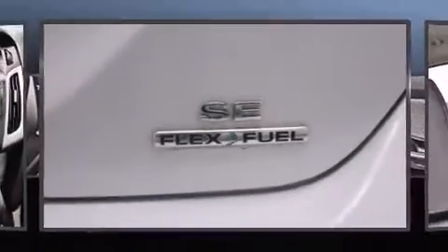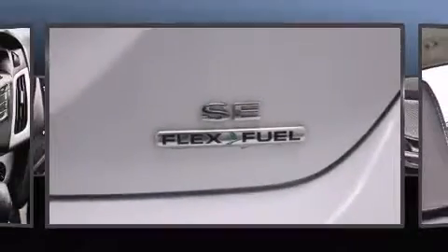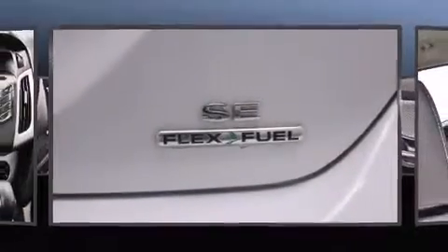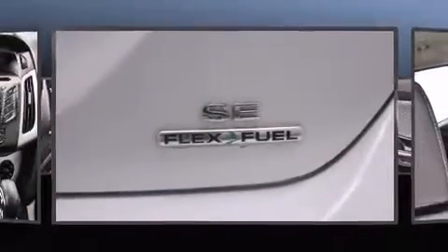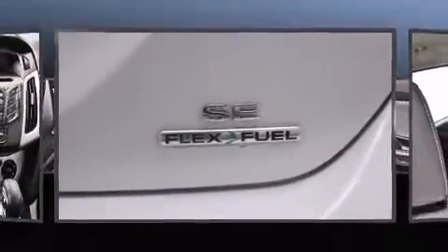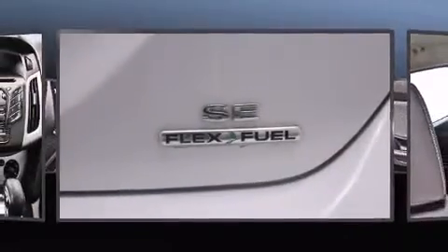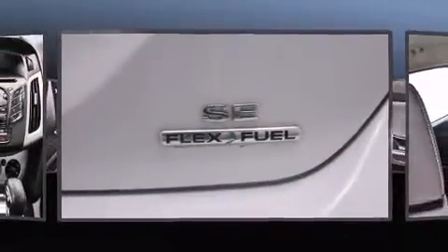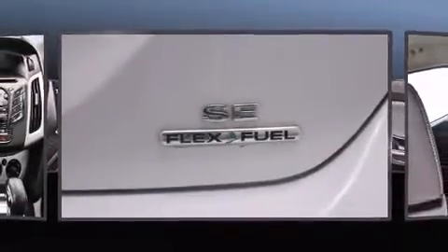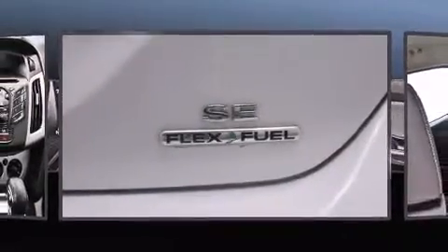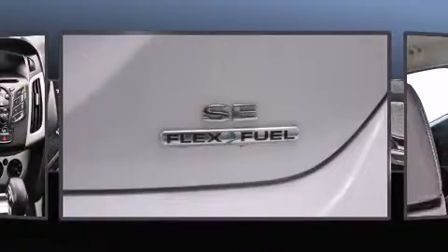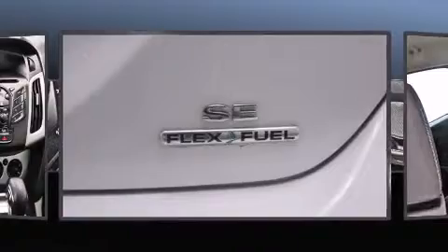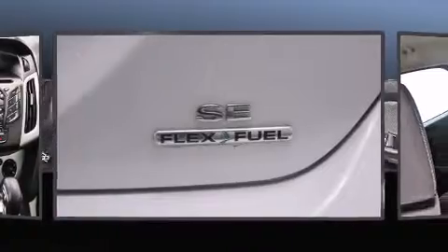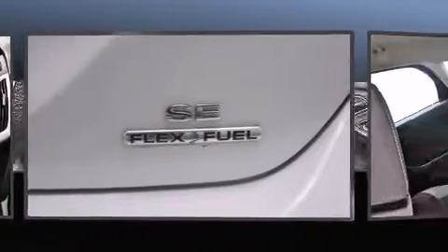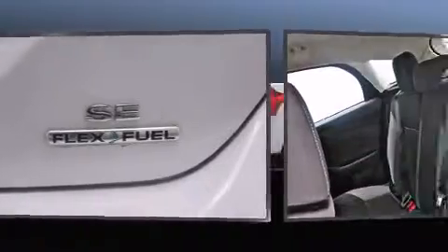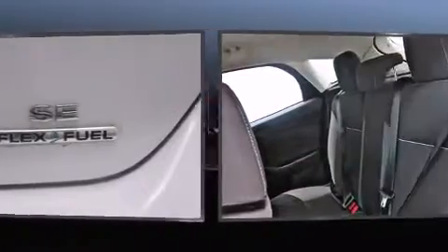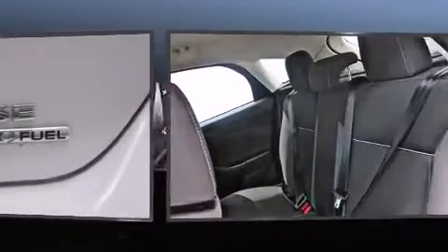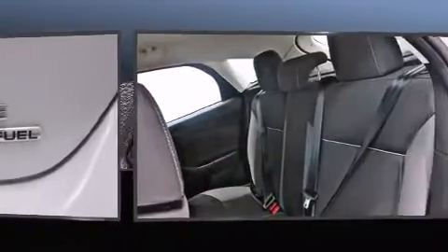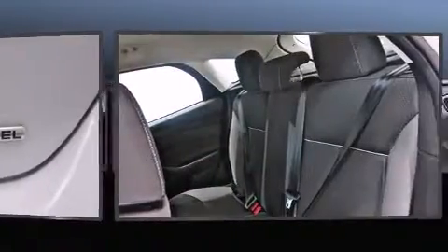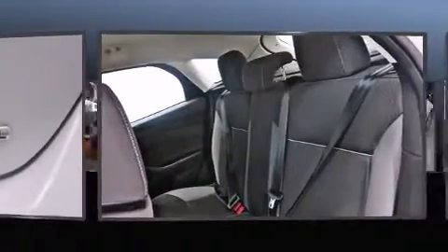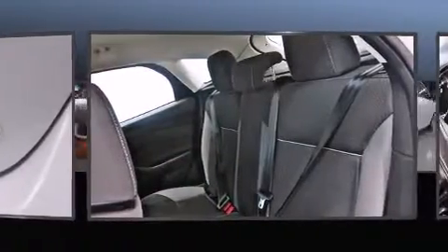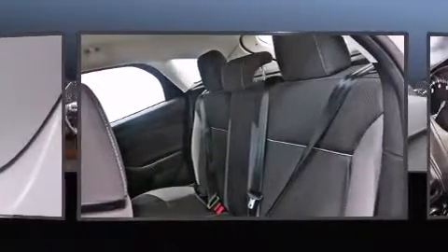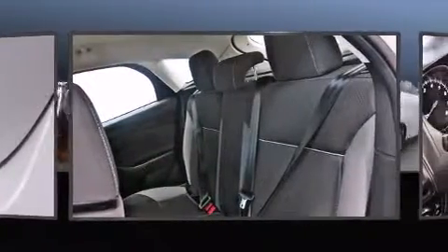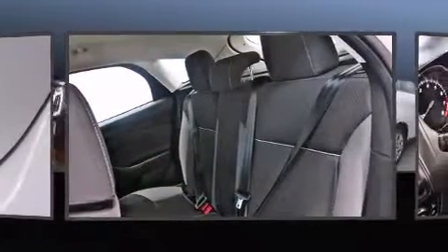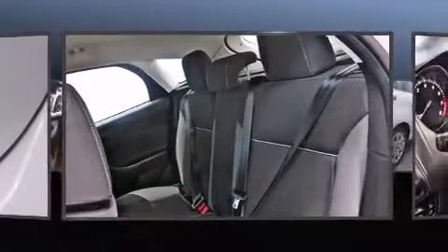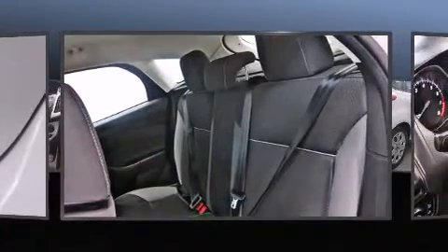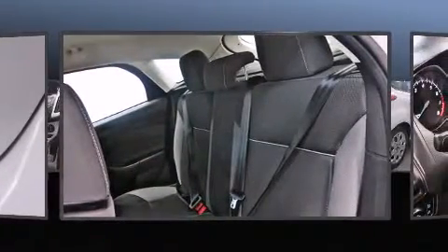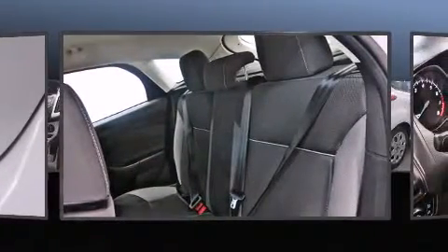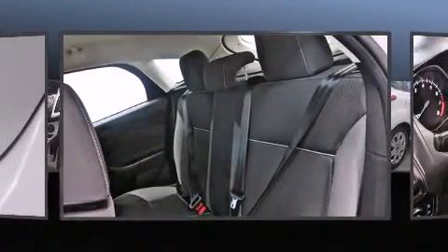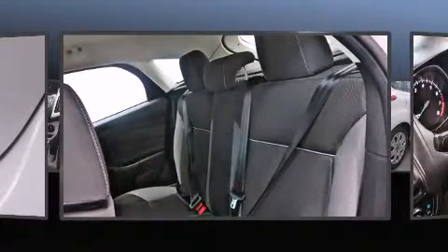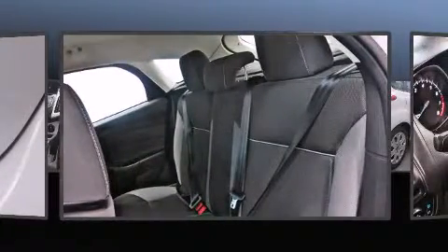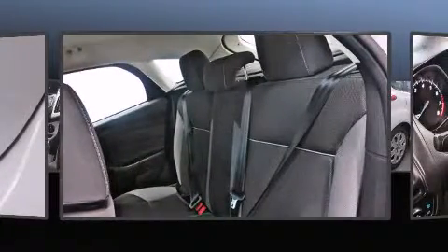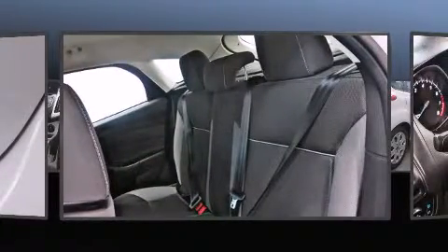Storage solutions are integrated throughout the interior, demonstrating thoughtful attention to detail.